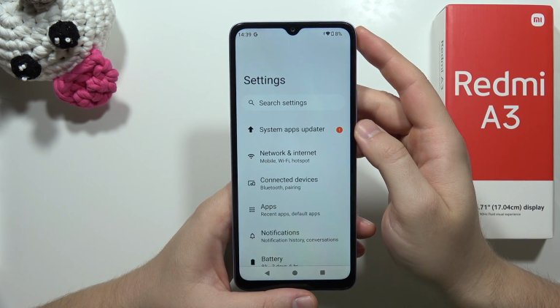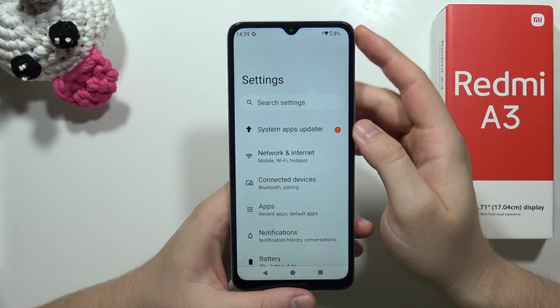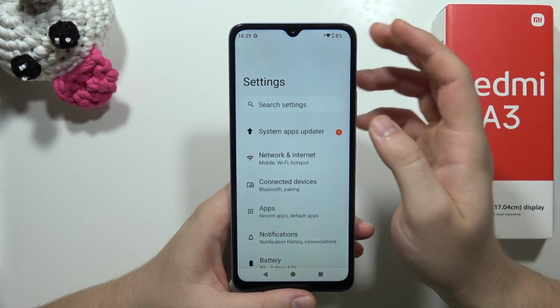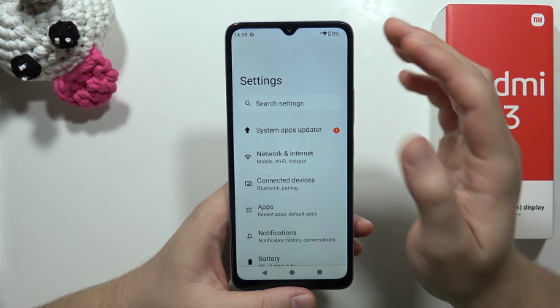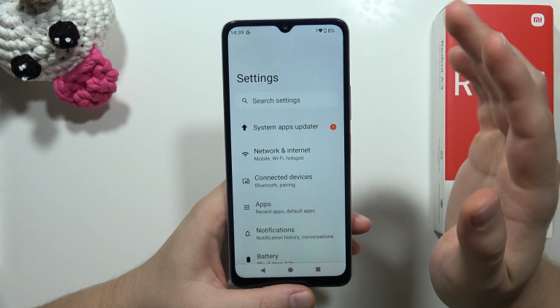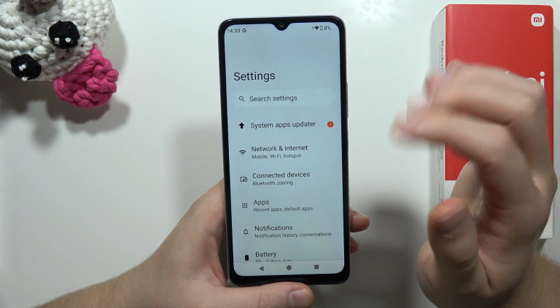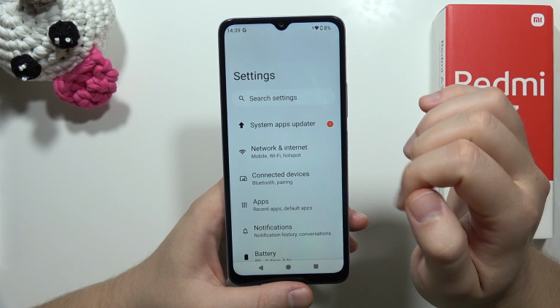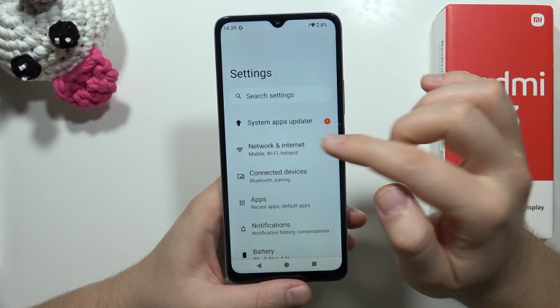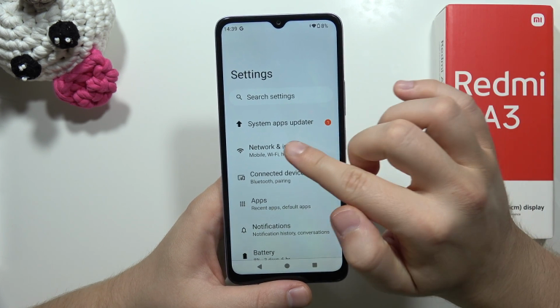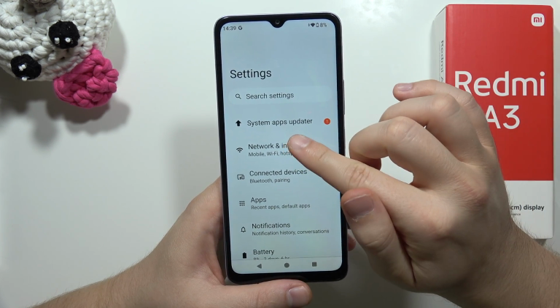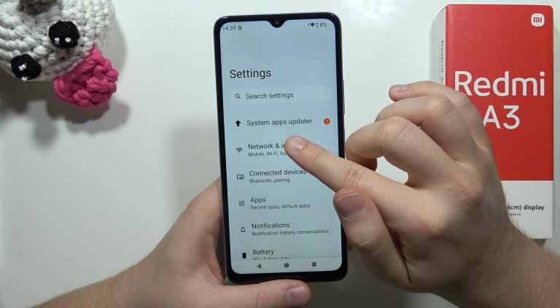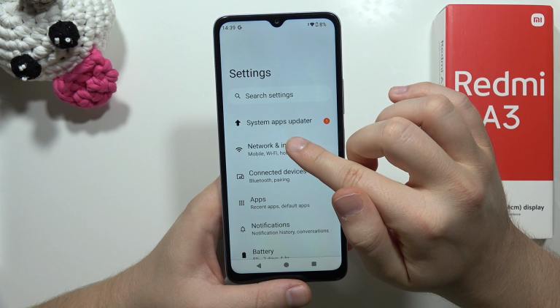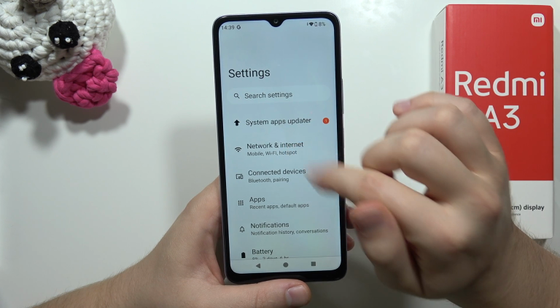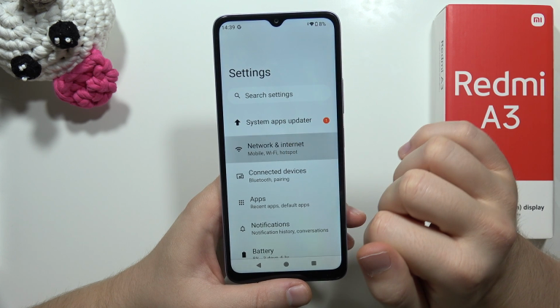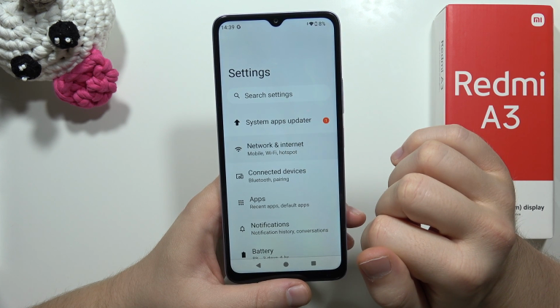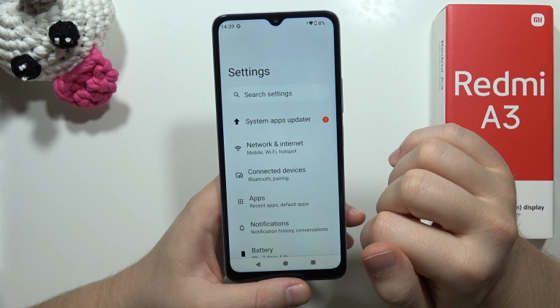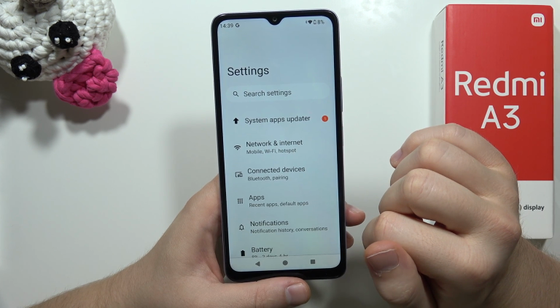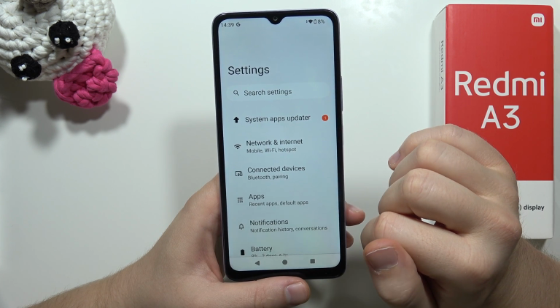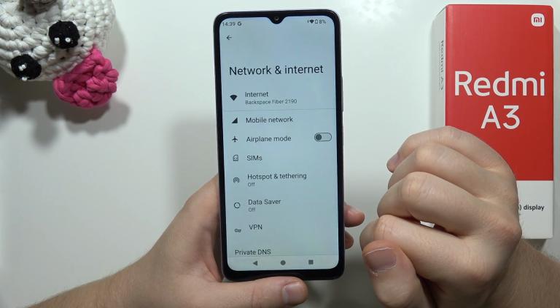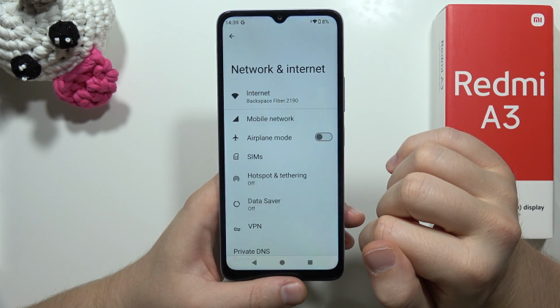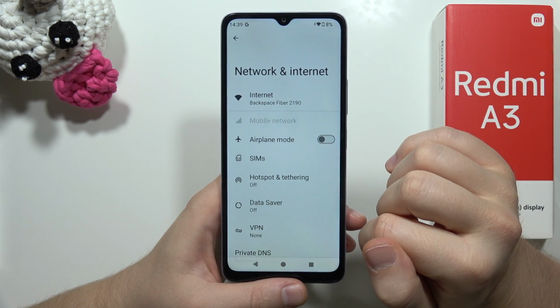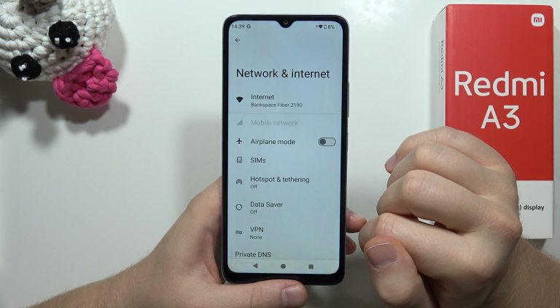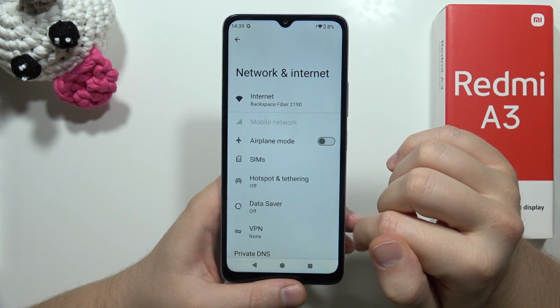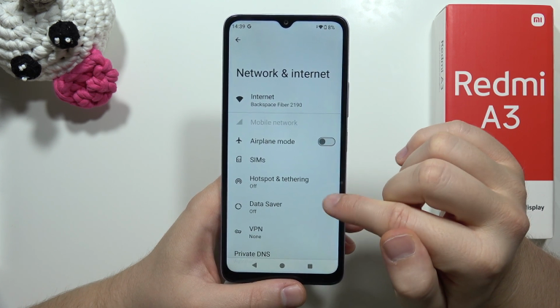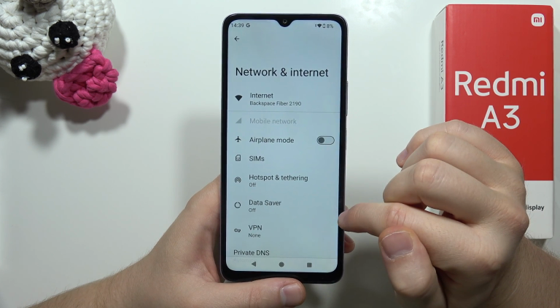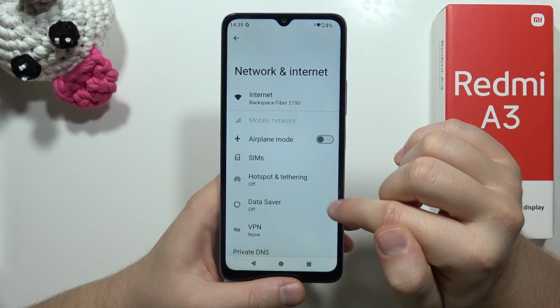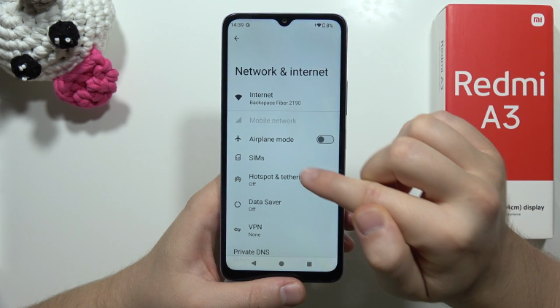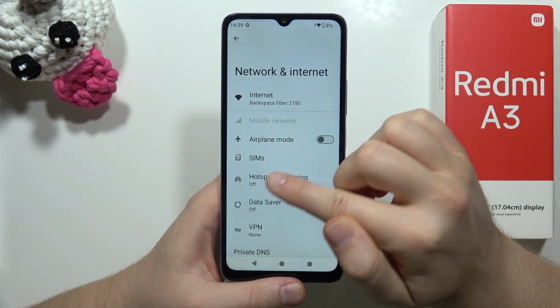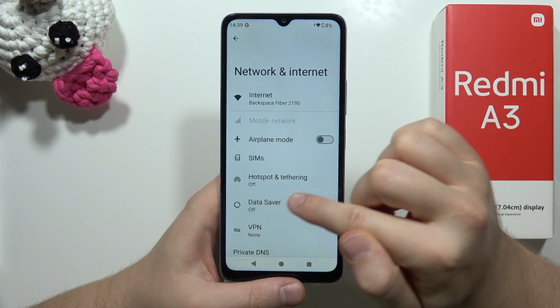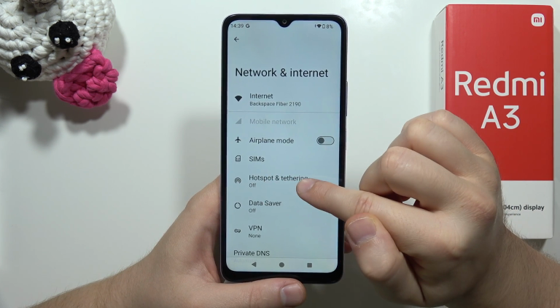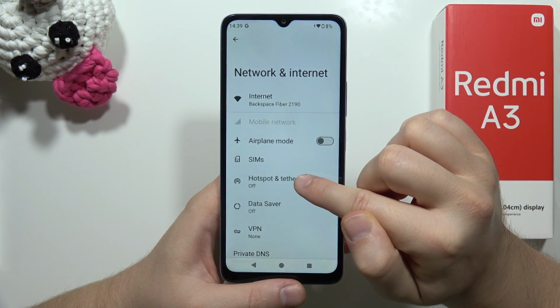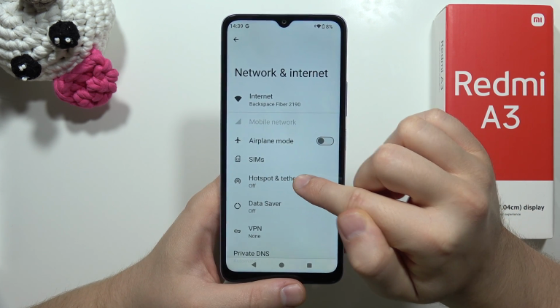From the settings, navigate into Network and Internet, and then go into Hotspot and Tethering.